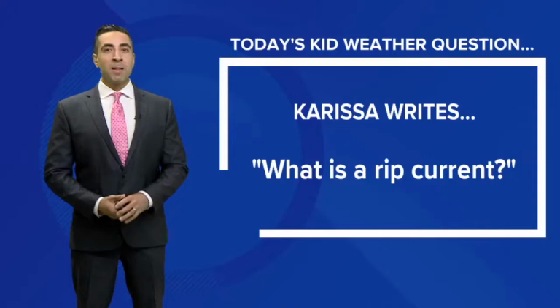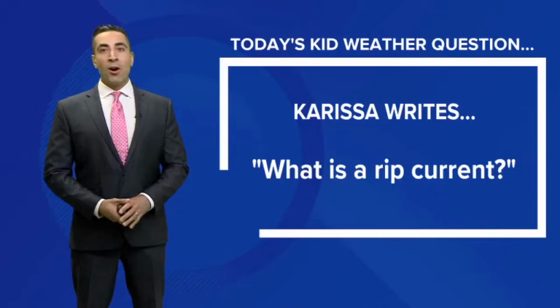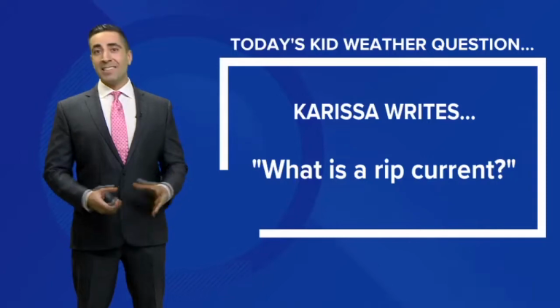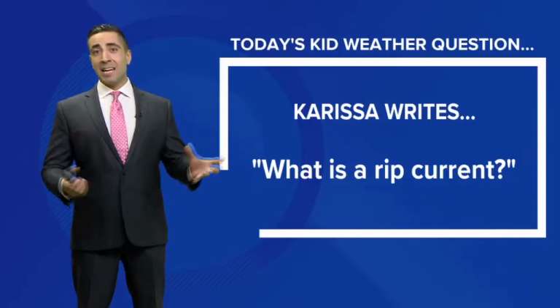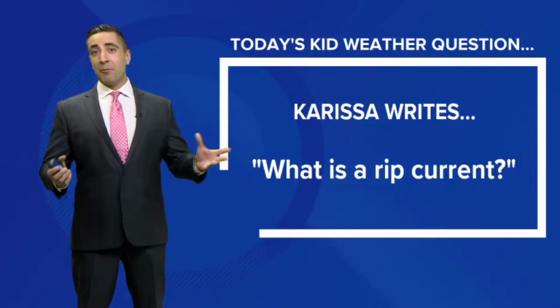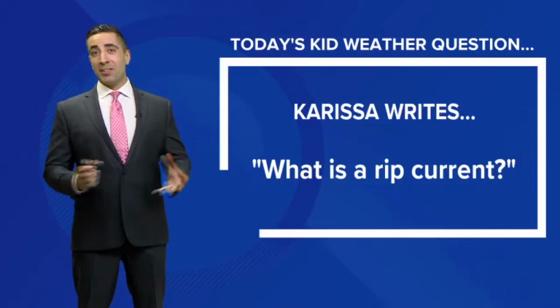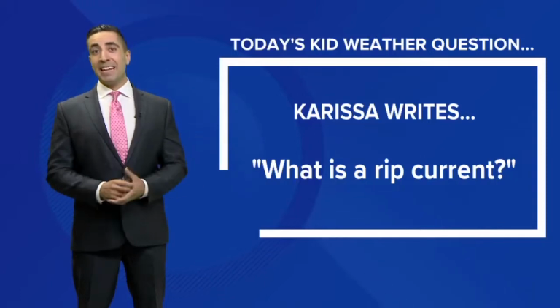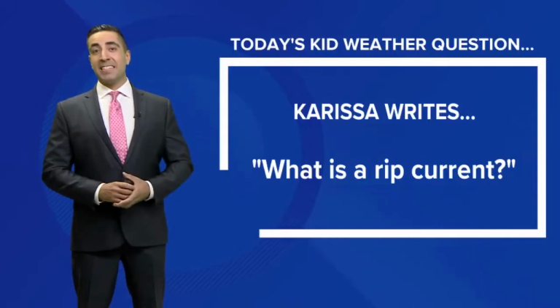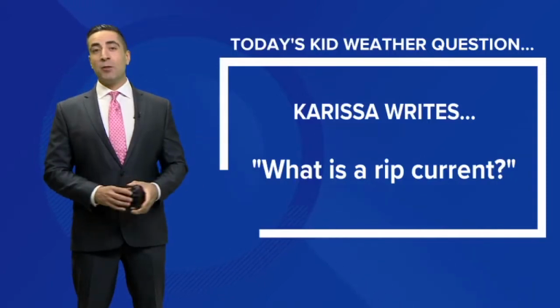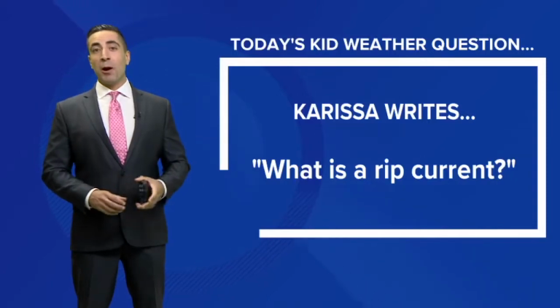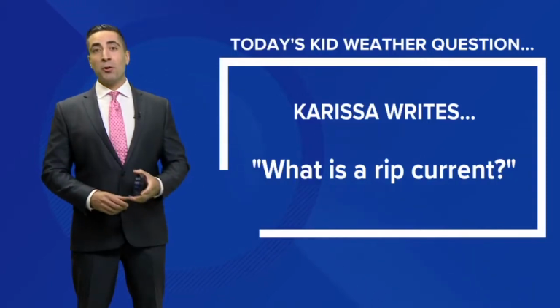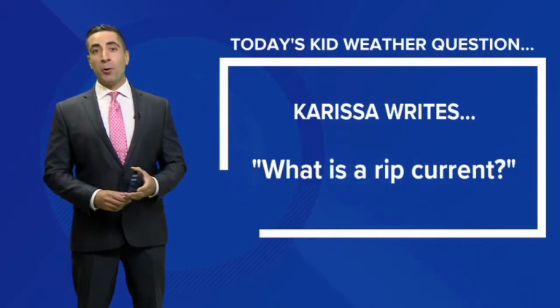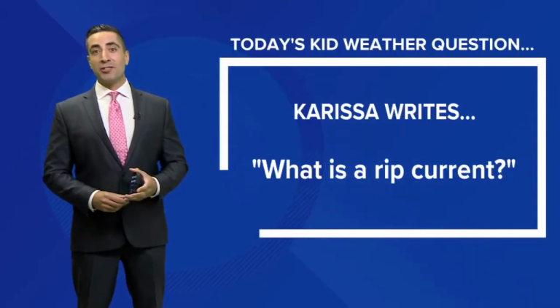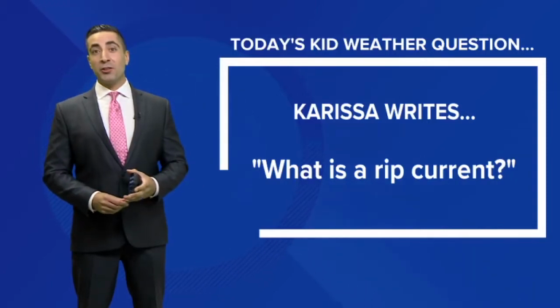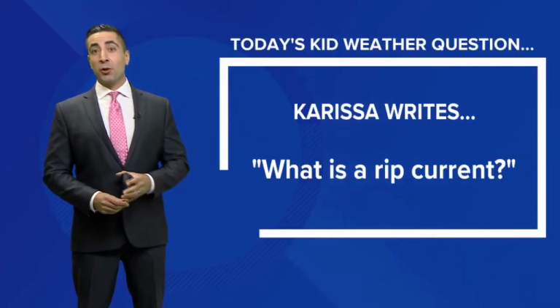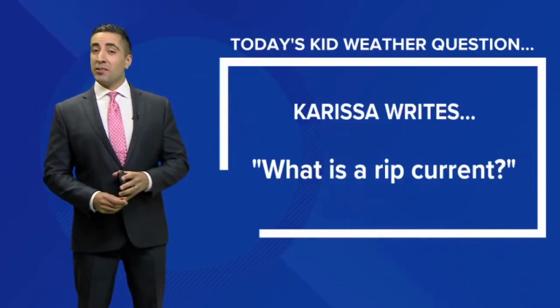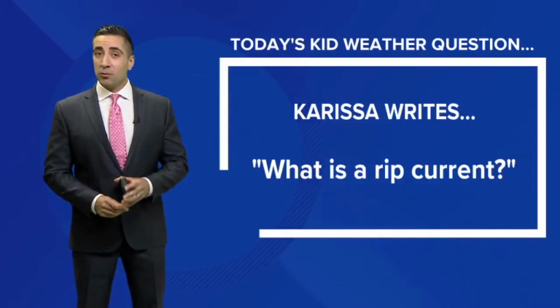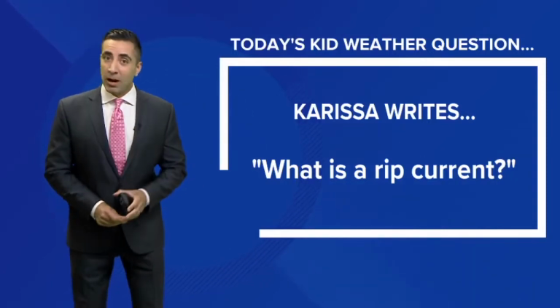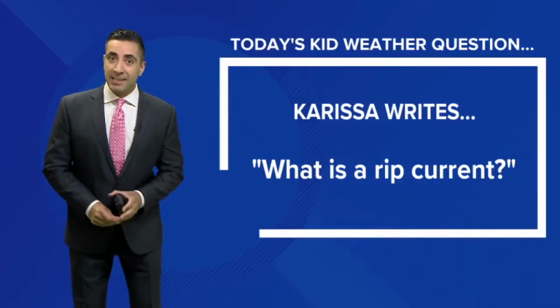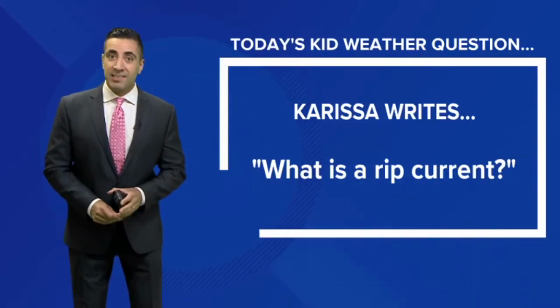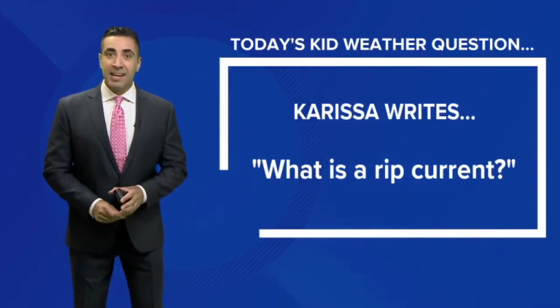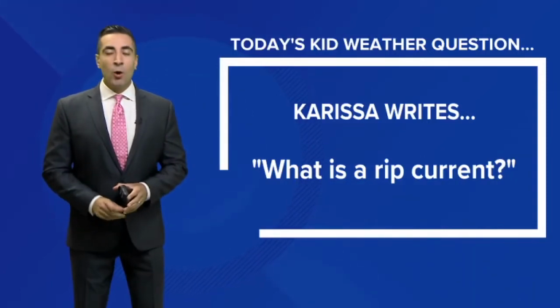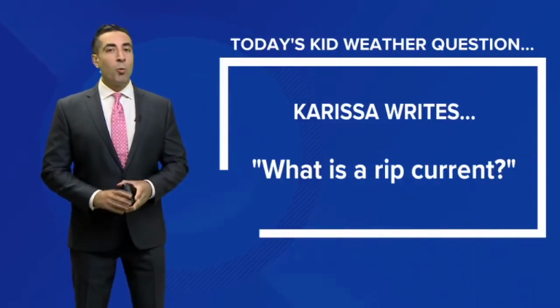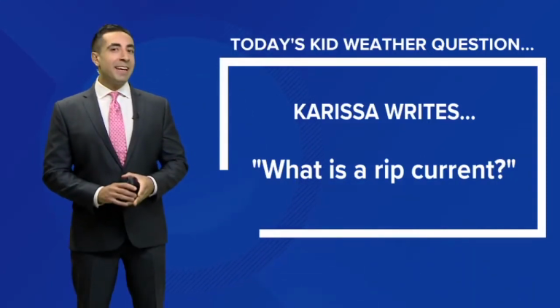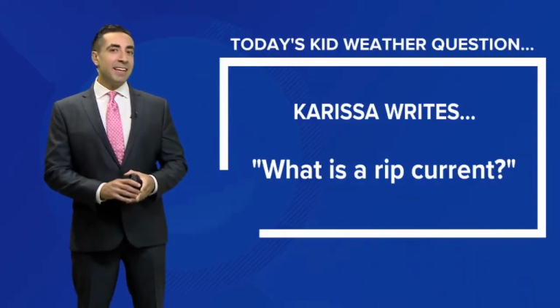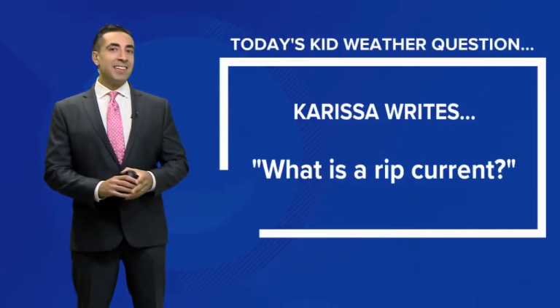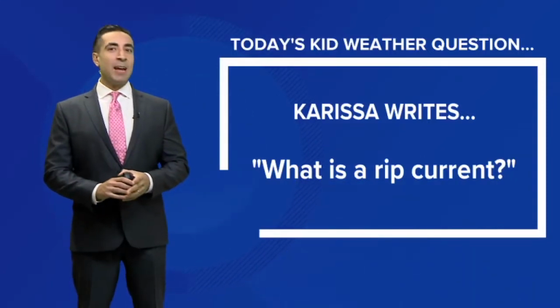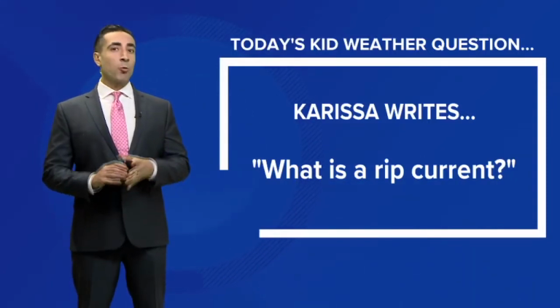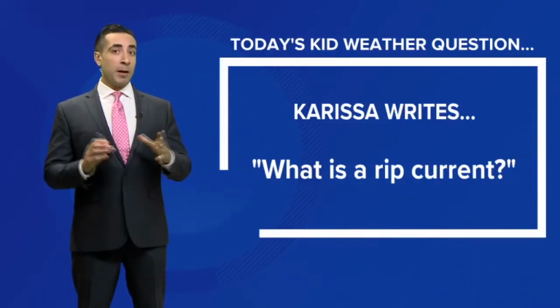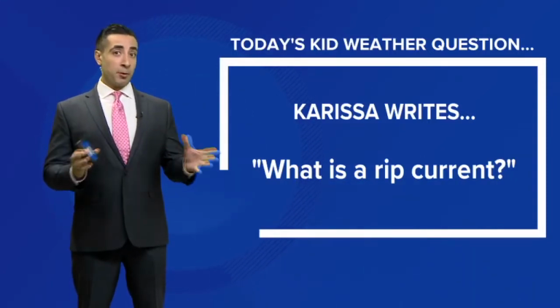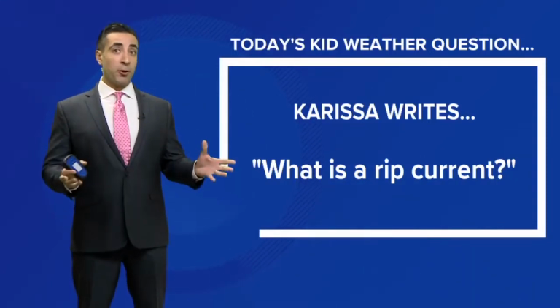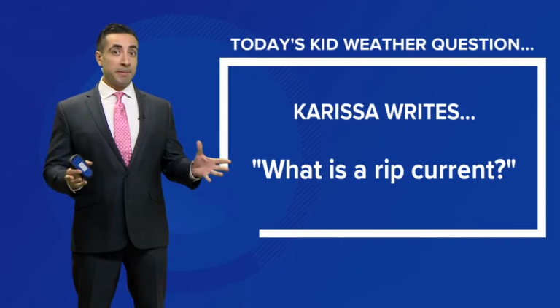All right, it's time for today's kid weather question. Carissa writes: what is a rip current?